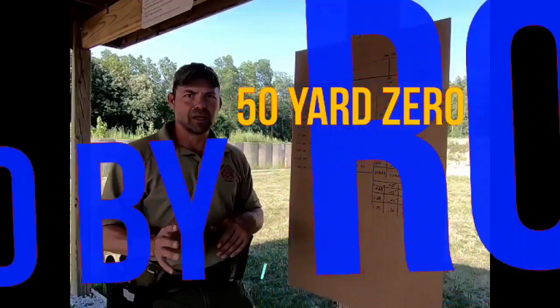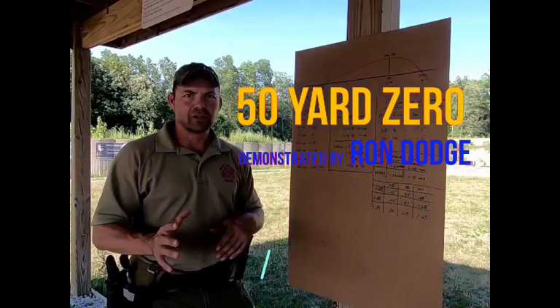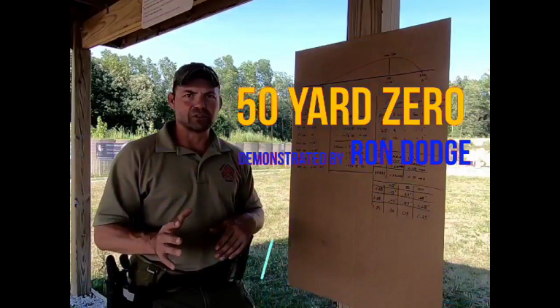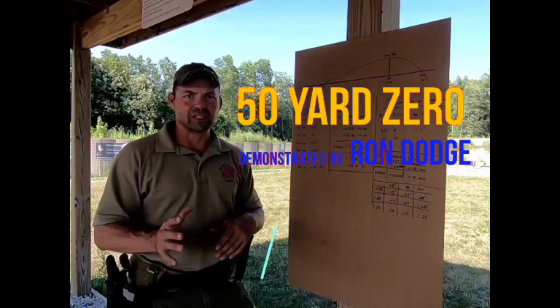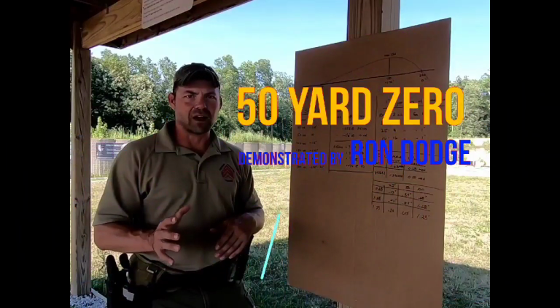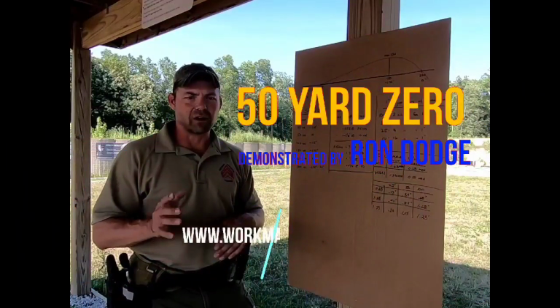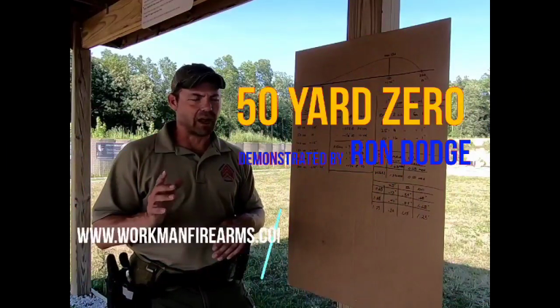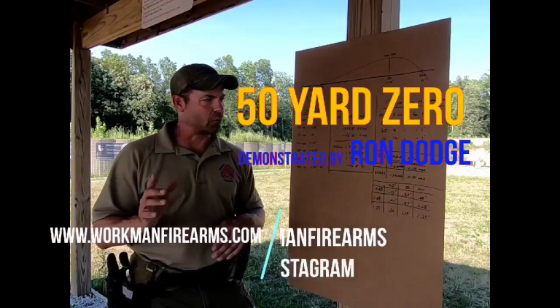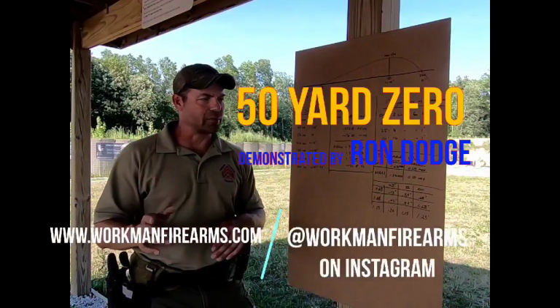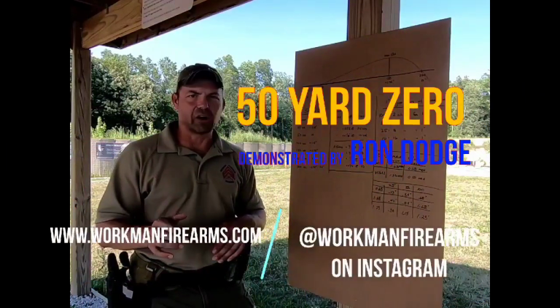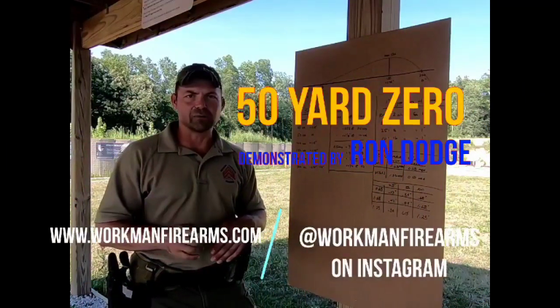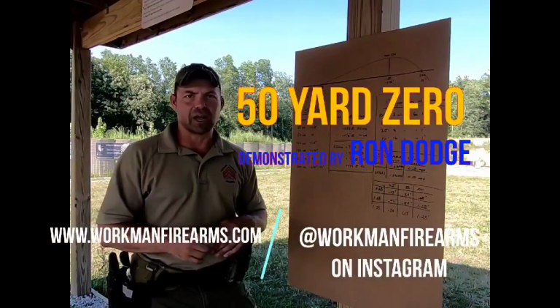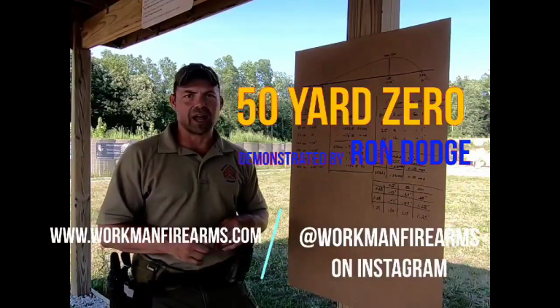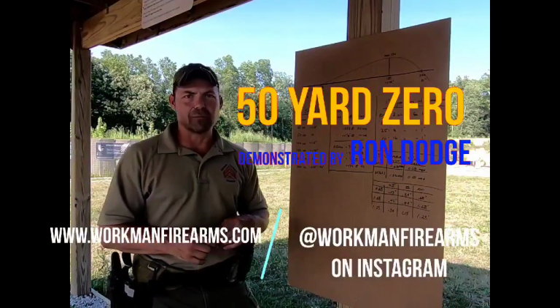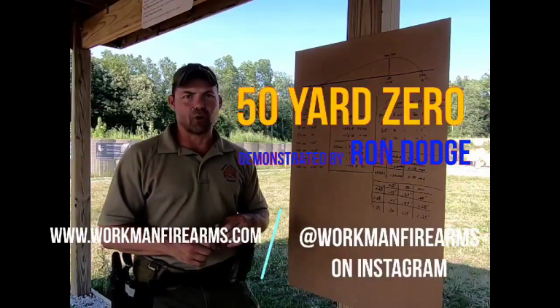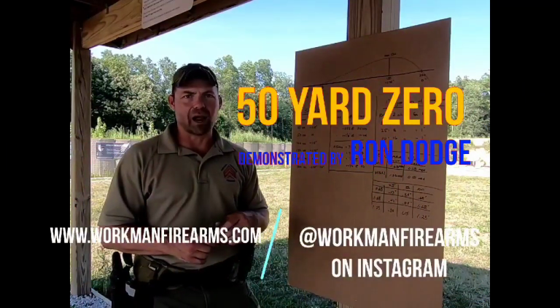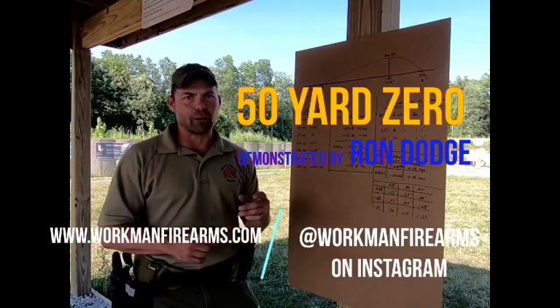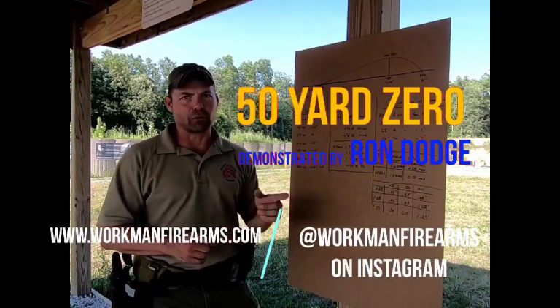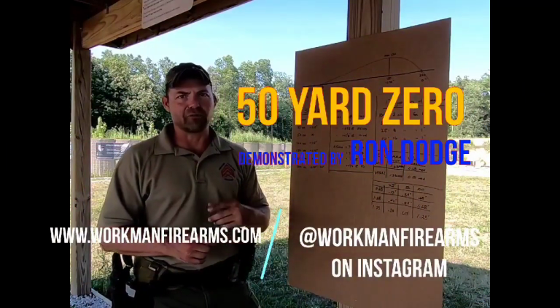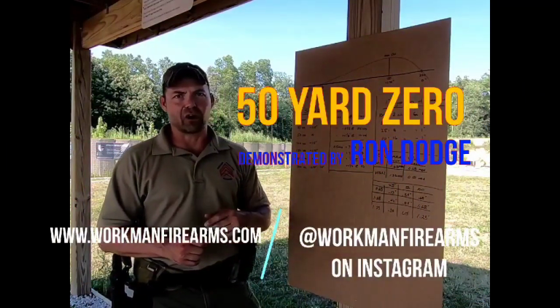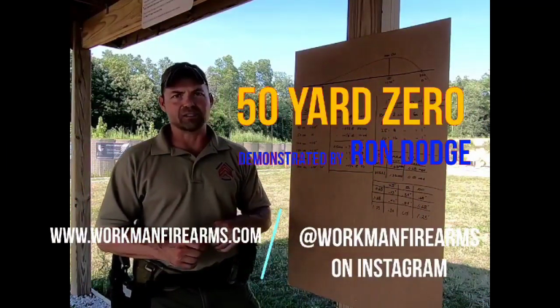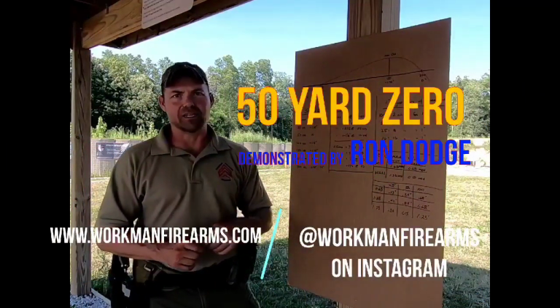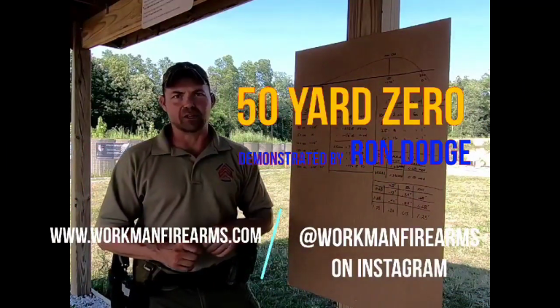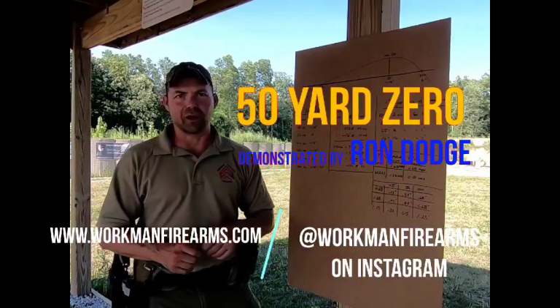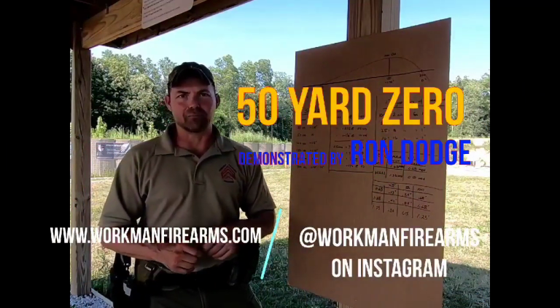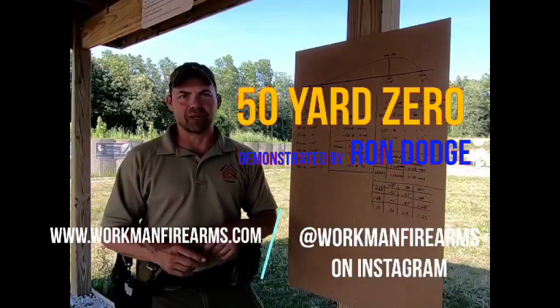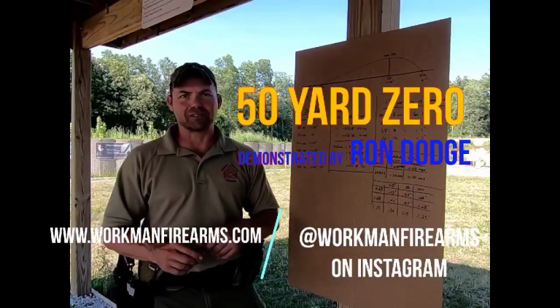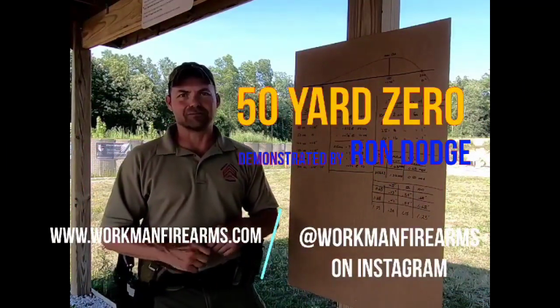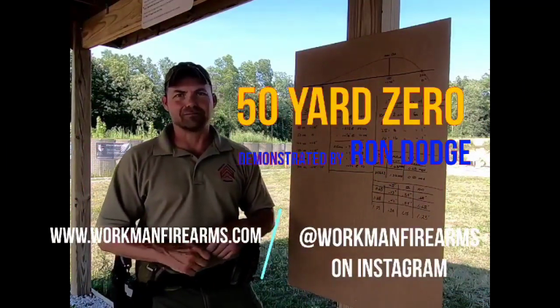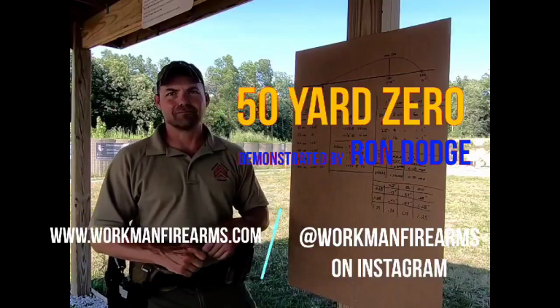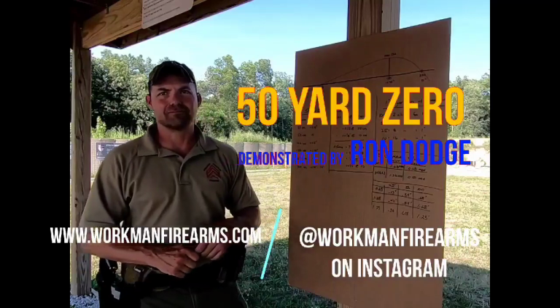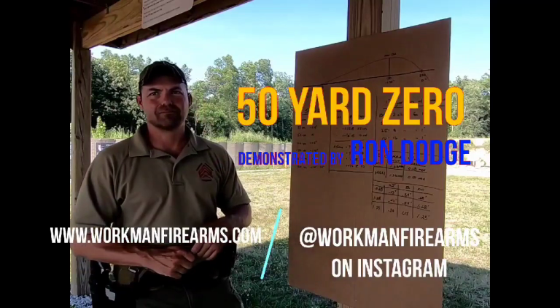Thanks for watching the video. Come check us out at workingfirearms.com or workingfirearms on Instagram.